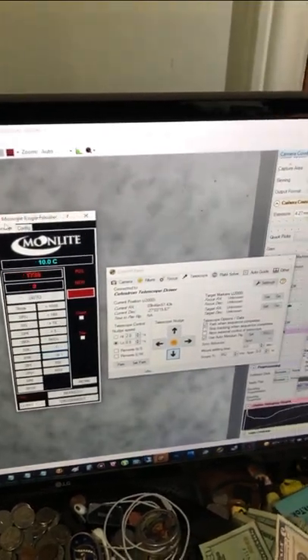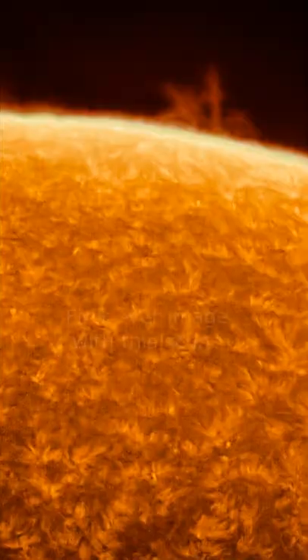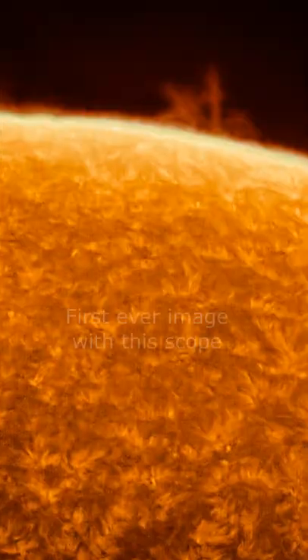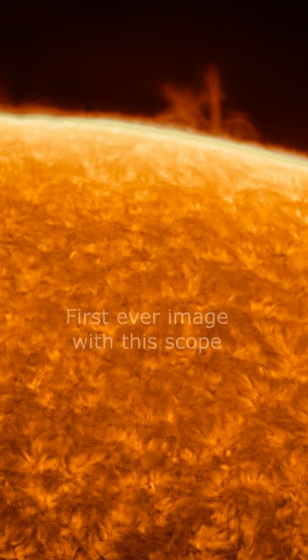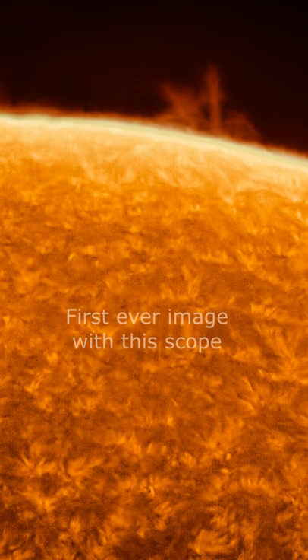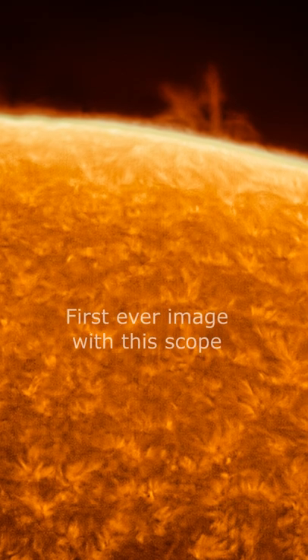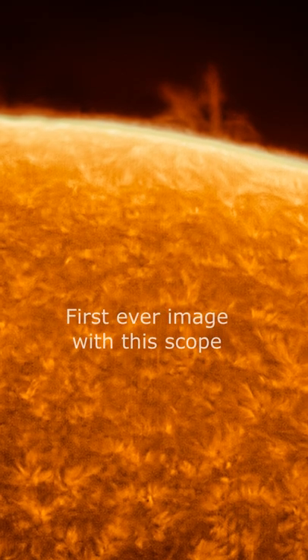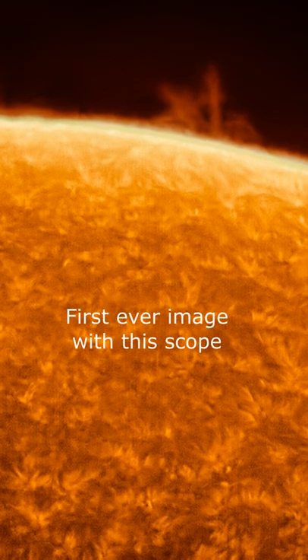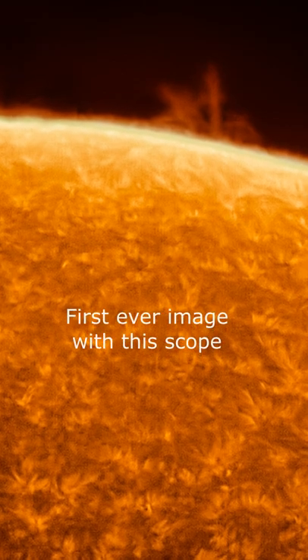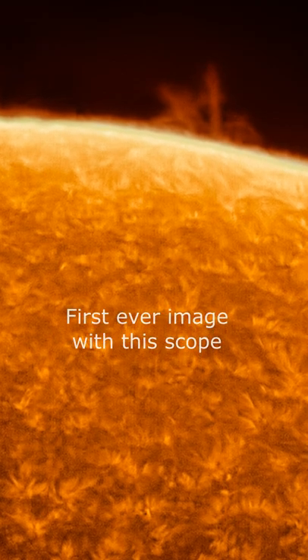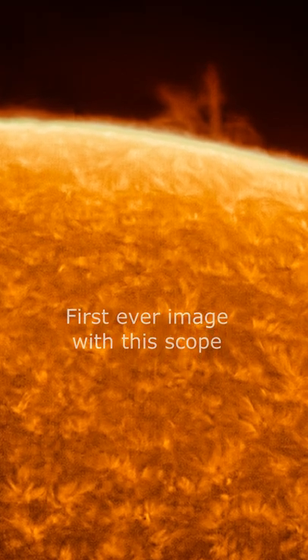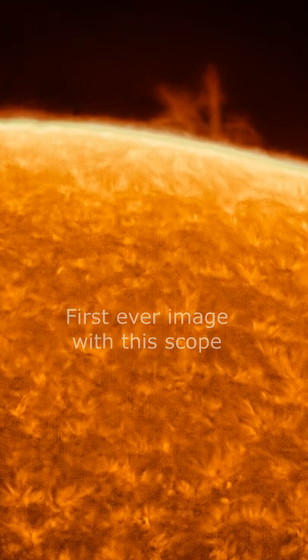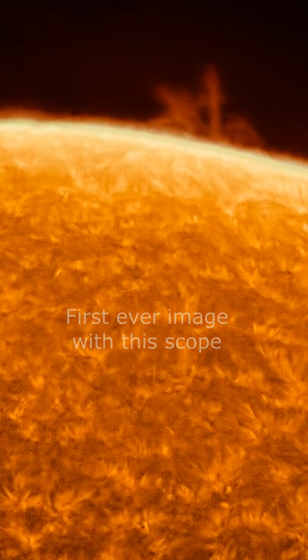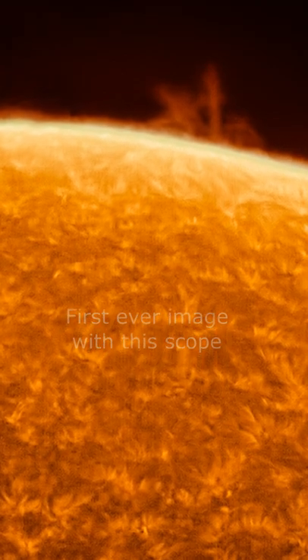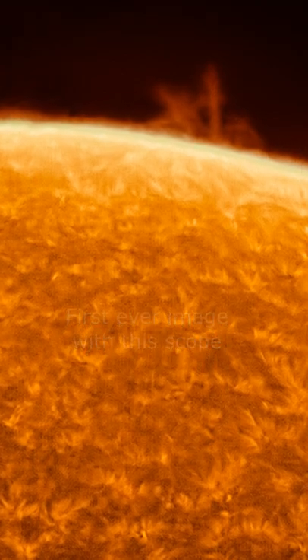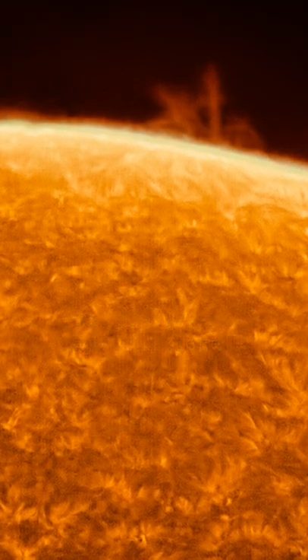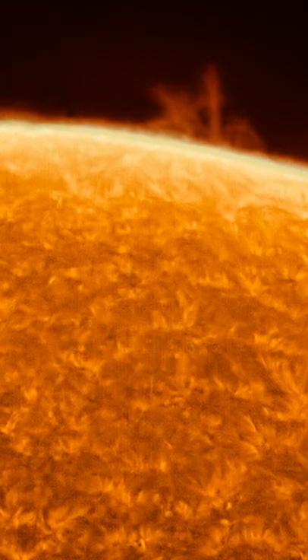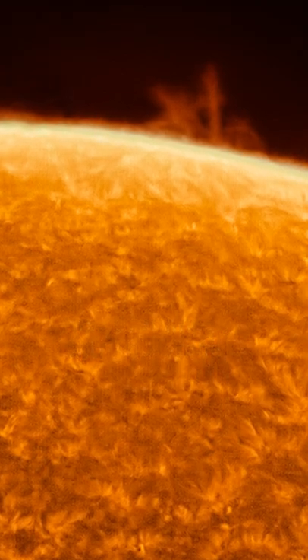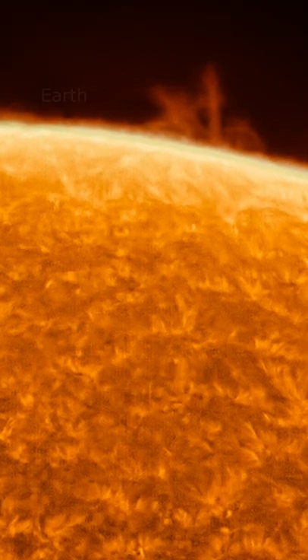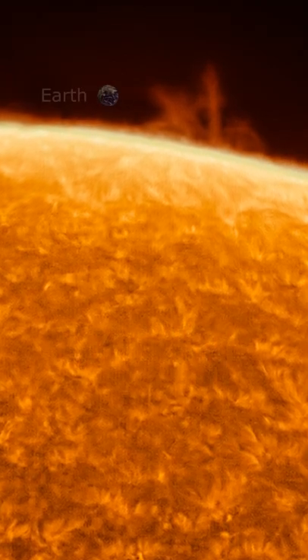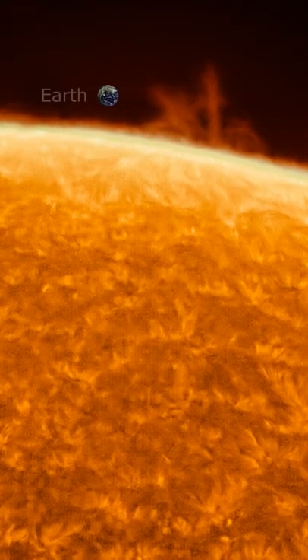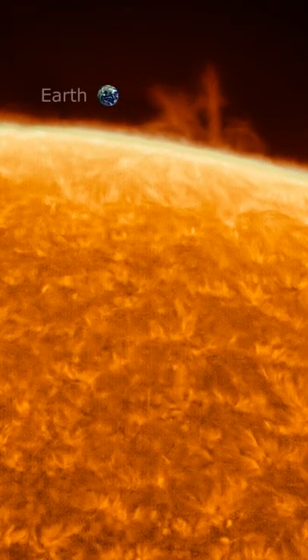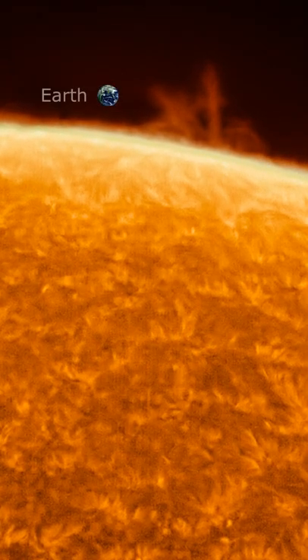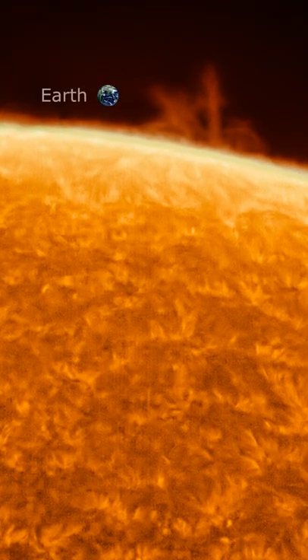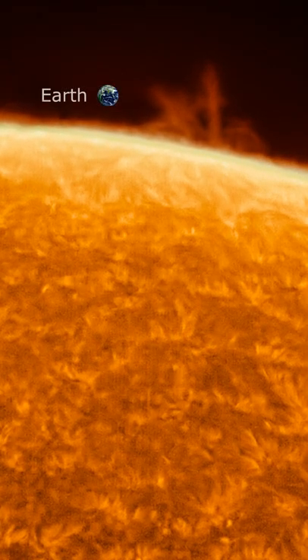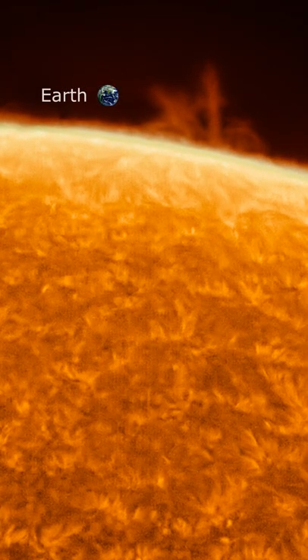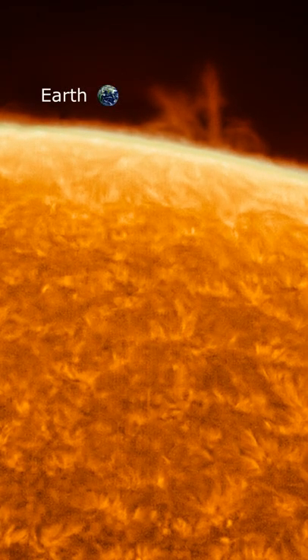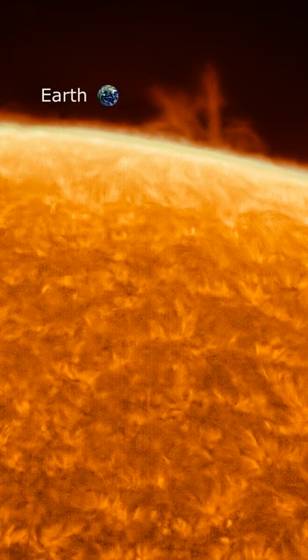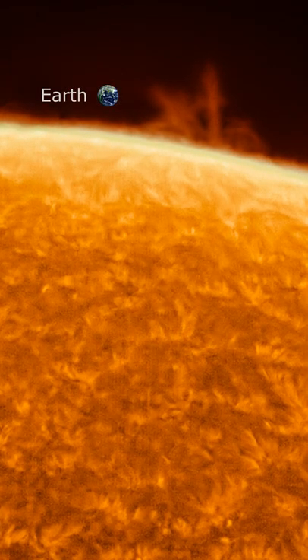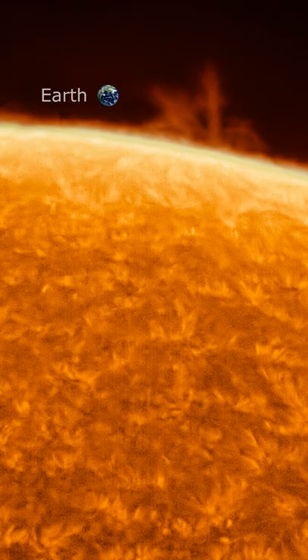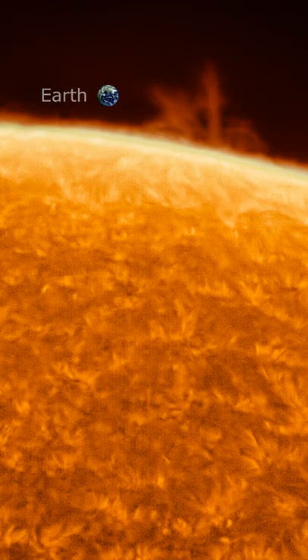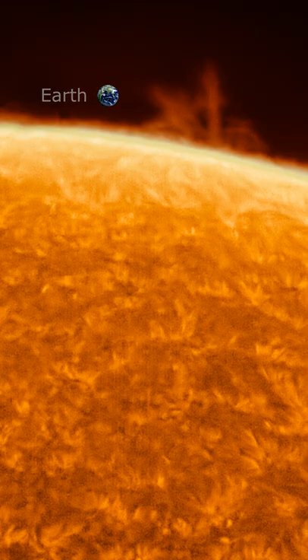I managed to get a still image despite the wind. I made some mistakes, but I will get better with this scope.